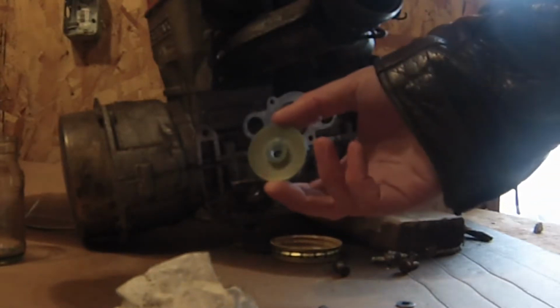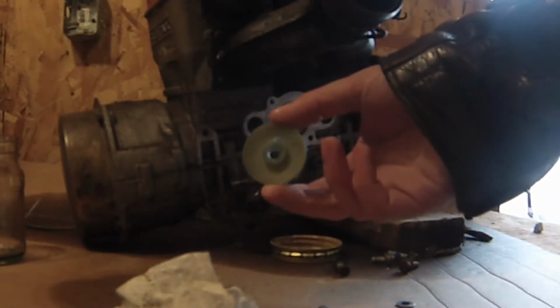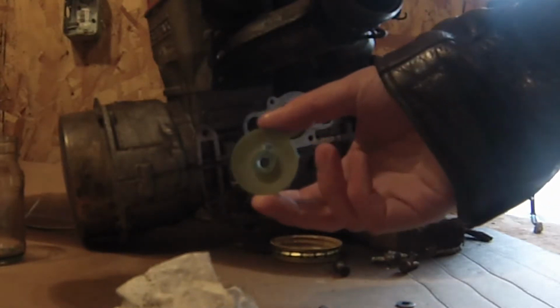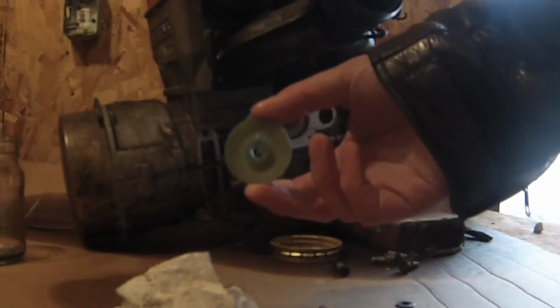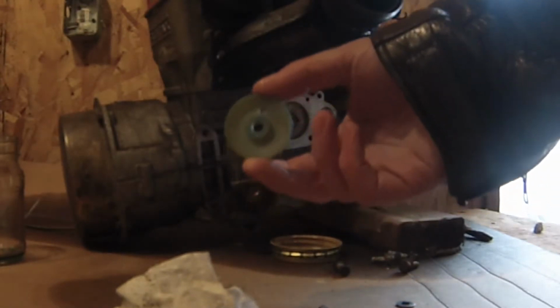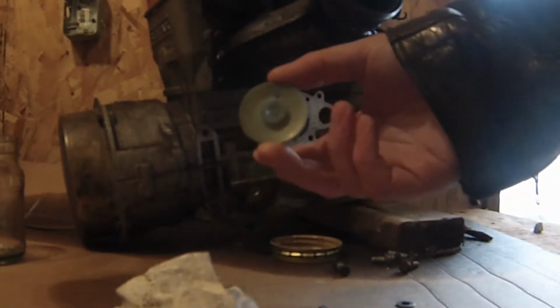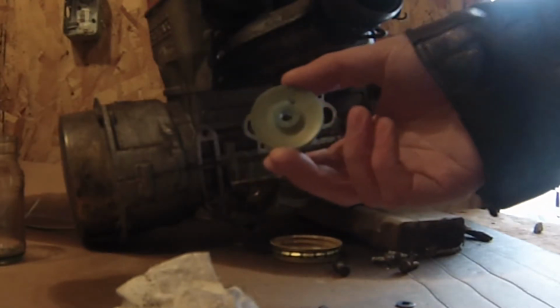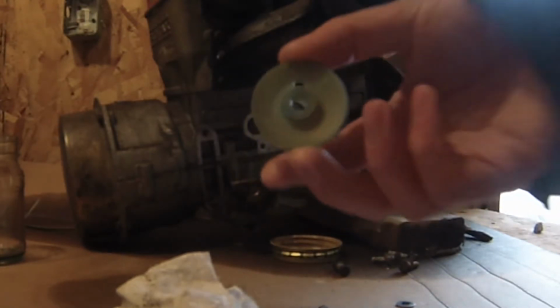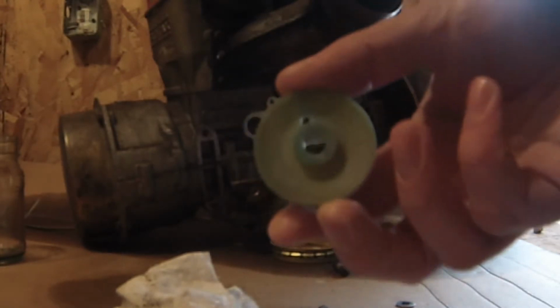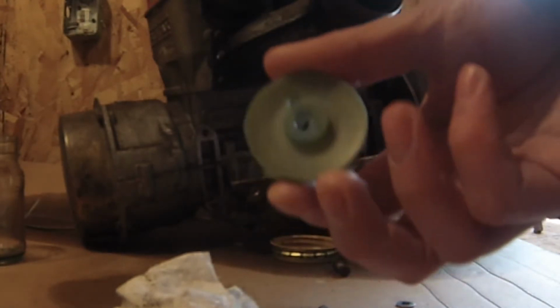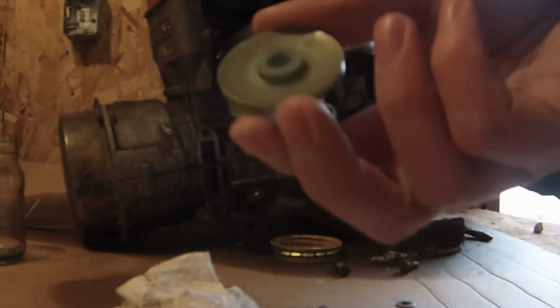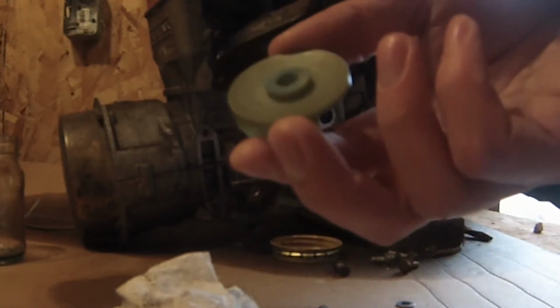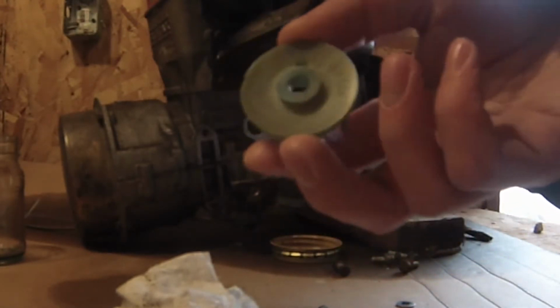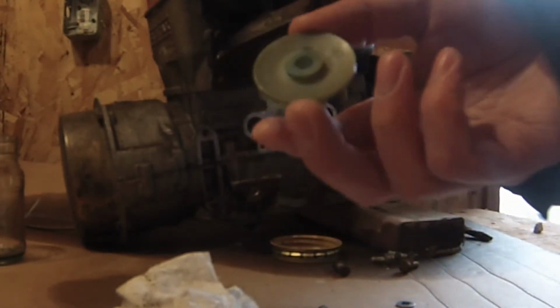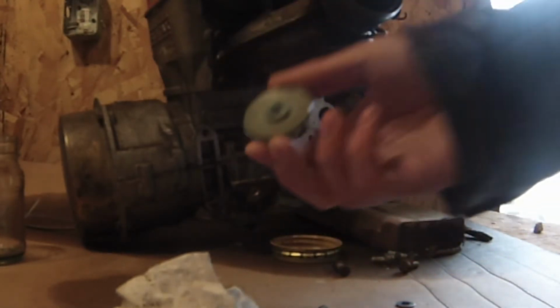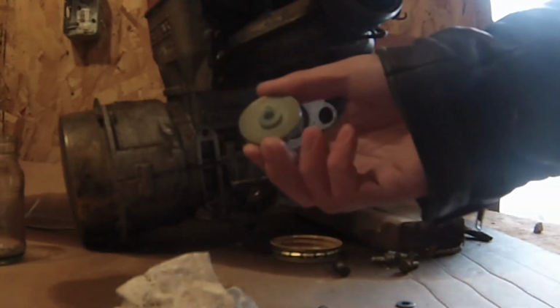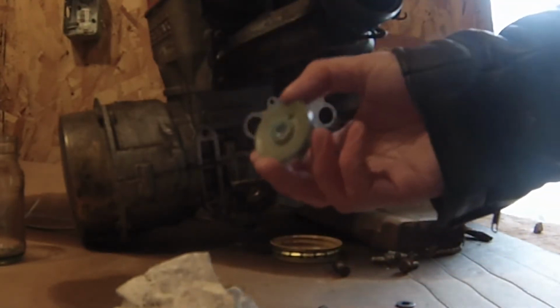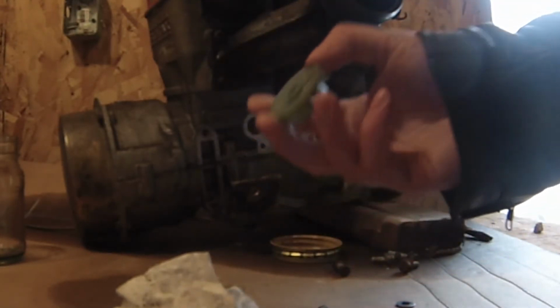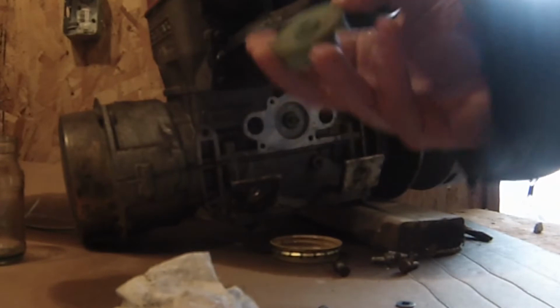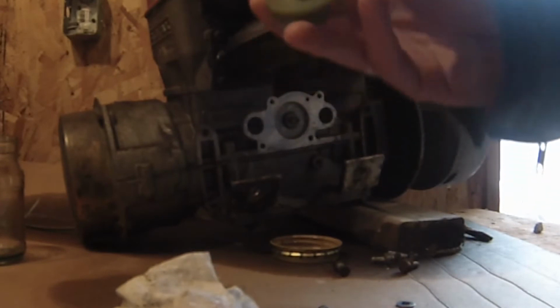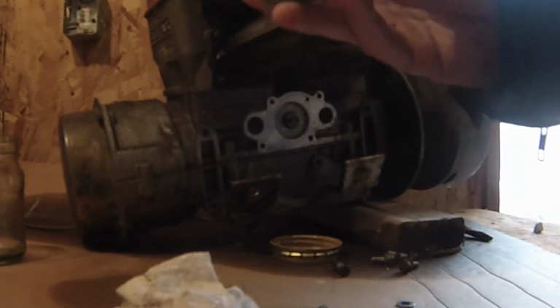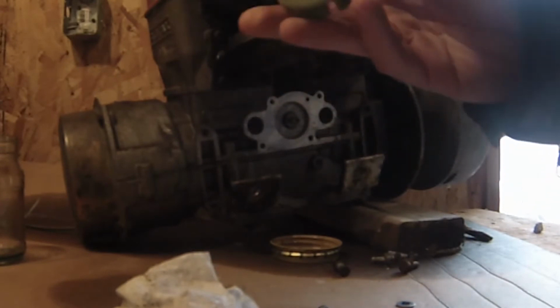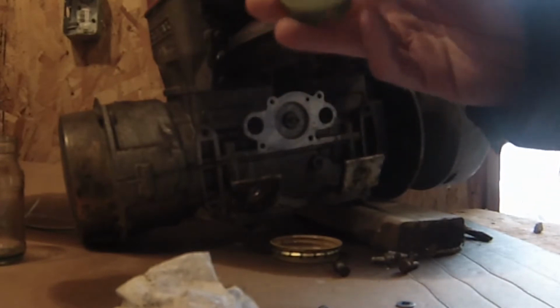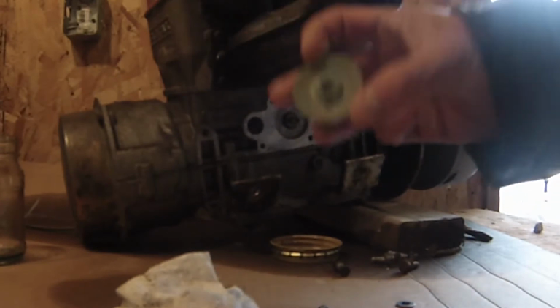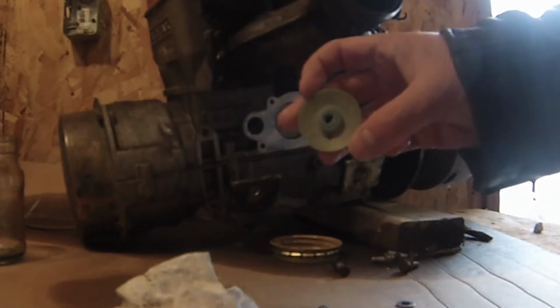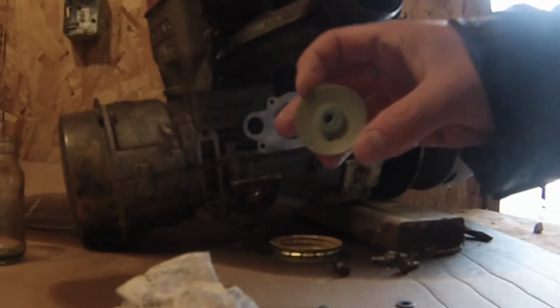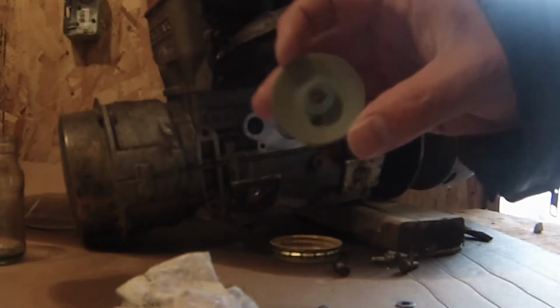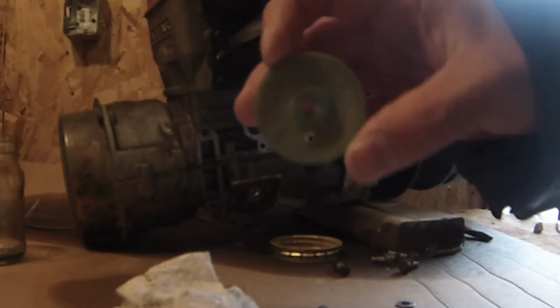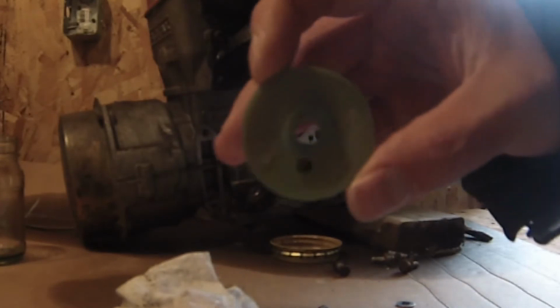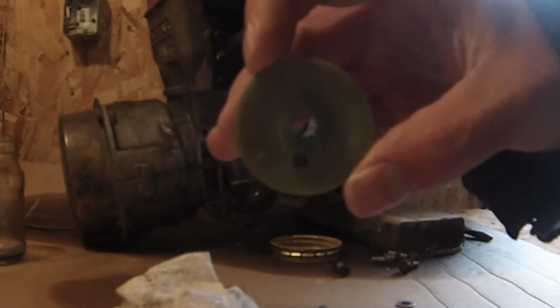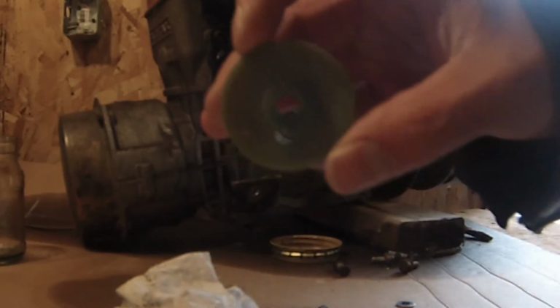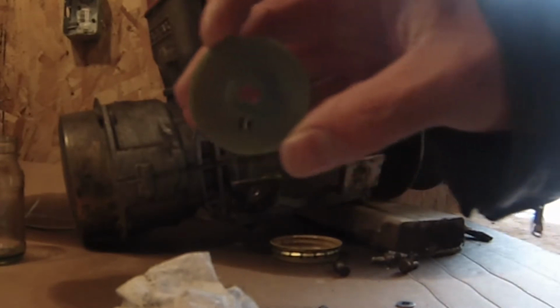Let's quickly do this. So there is the old one. If you can see it, the keyhole is all rounded out and clearly no good.